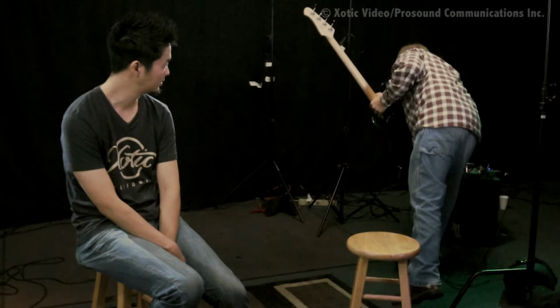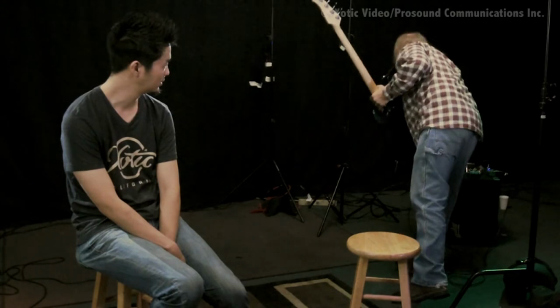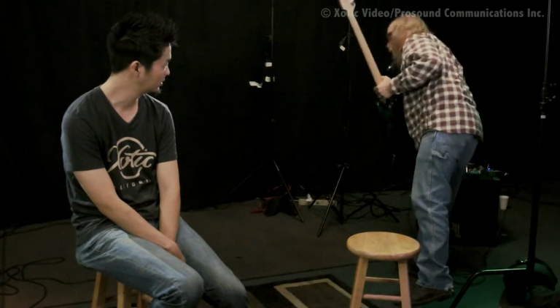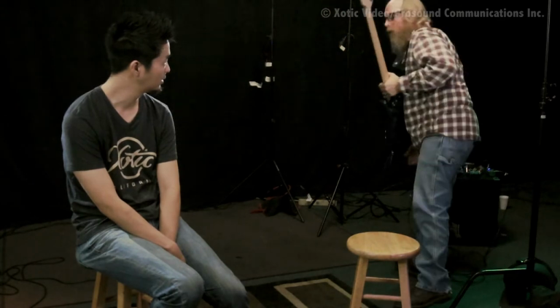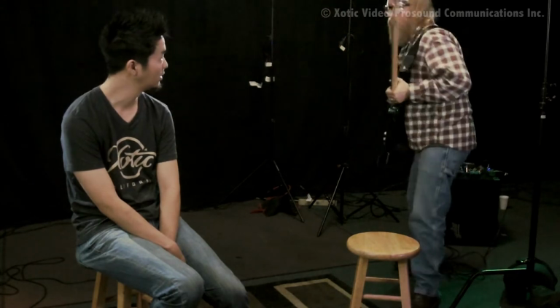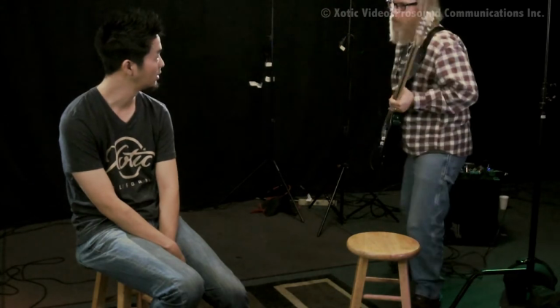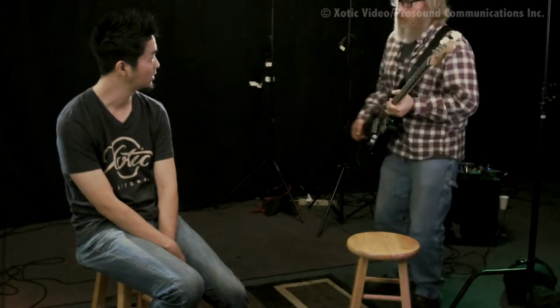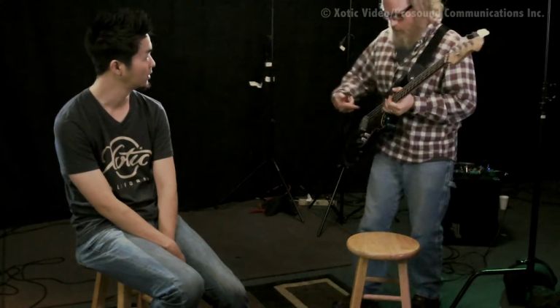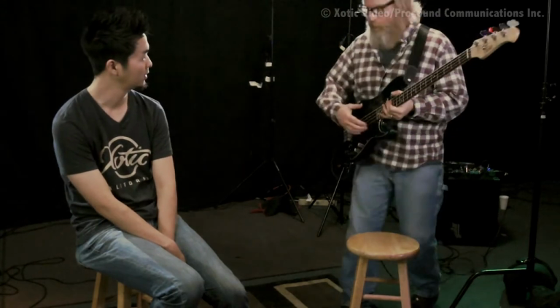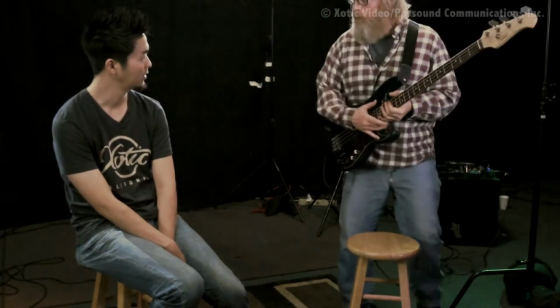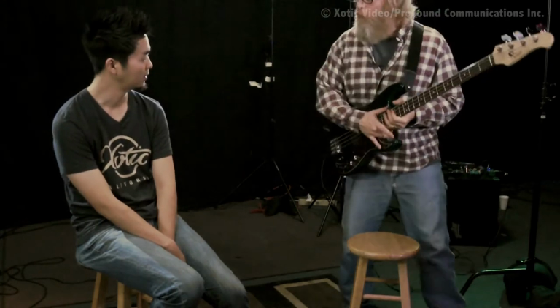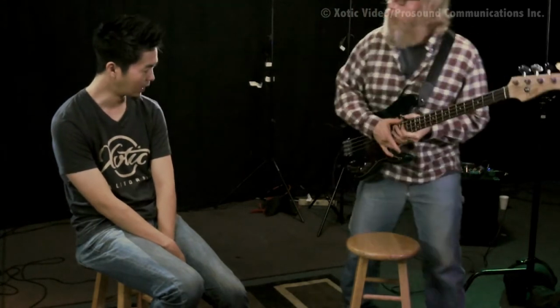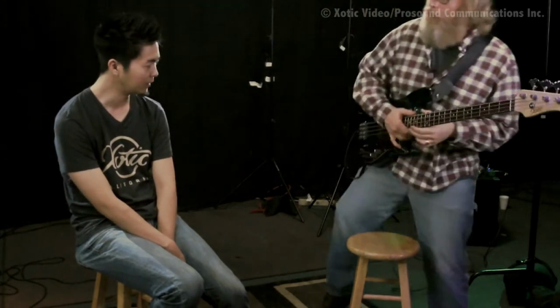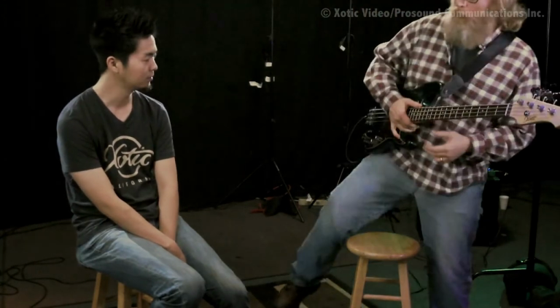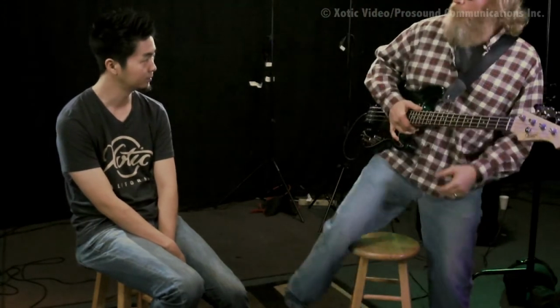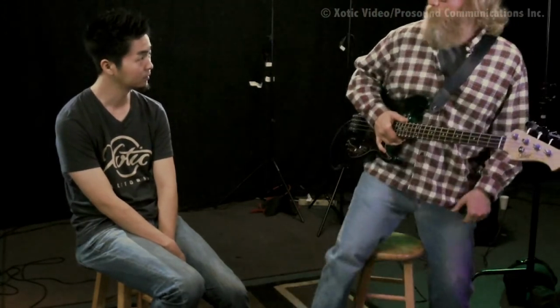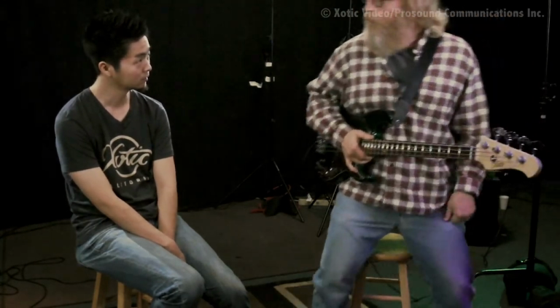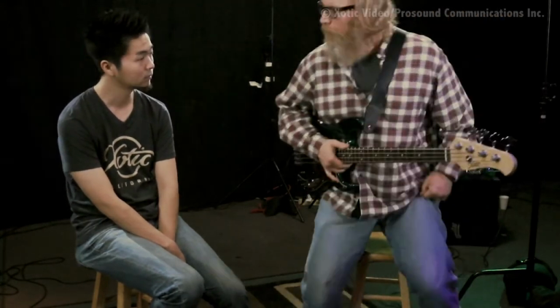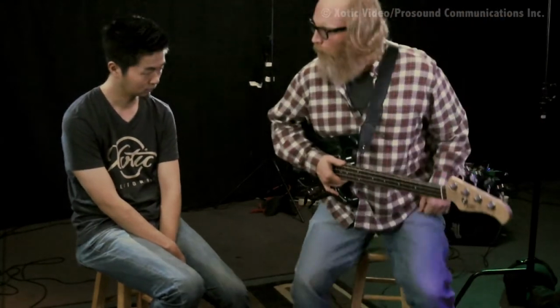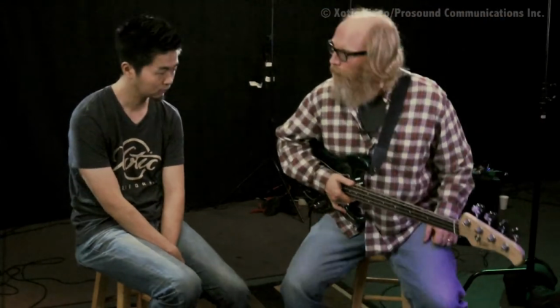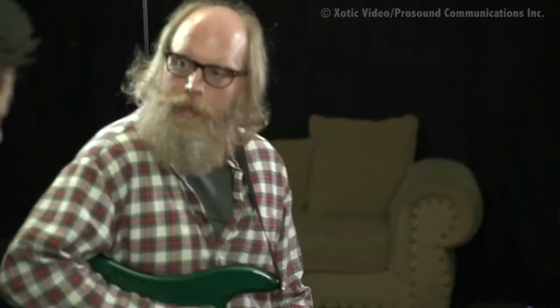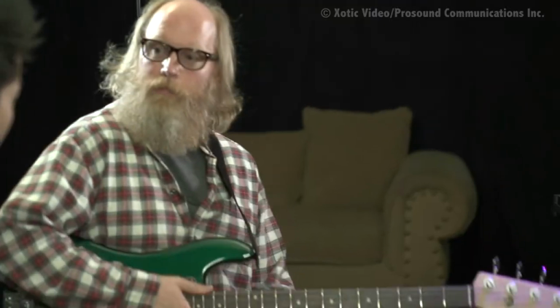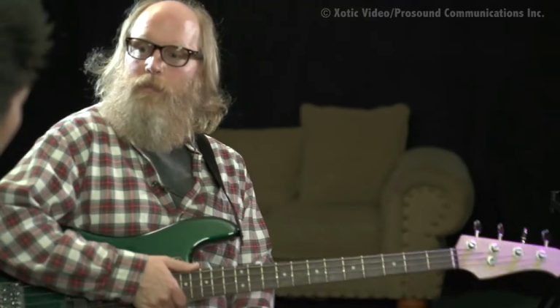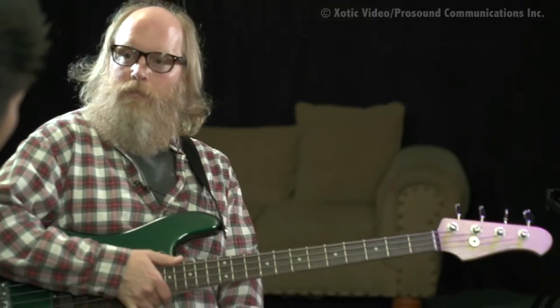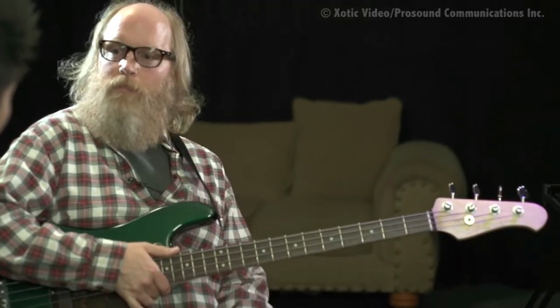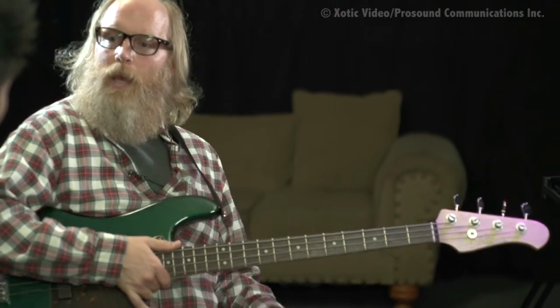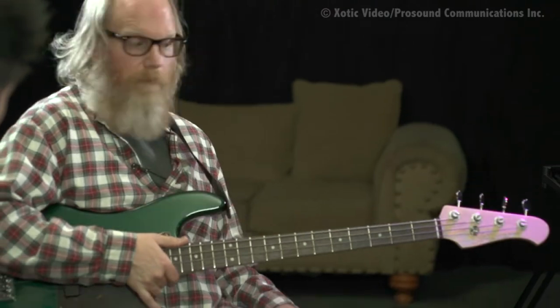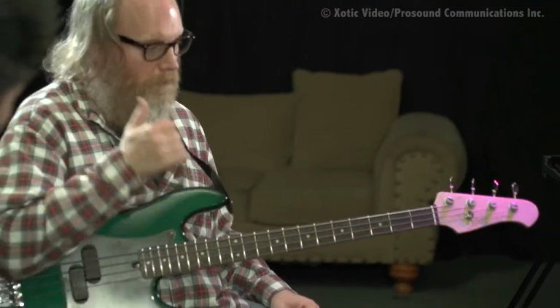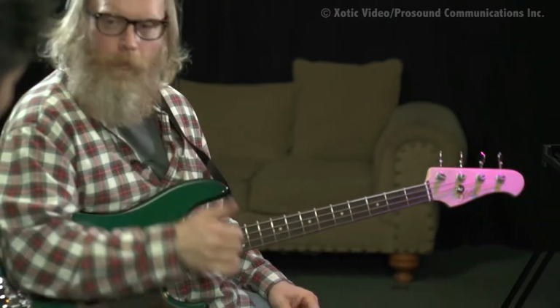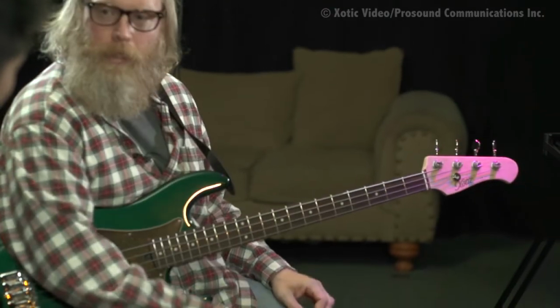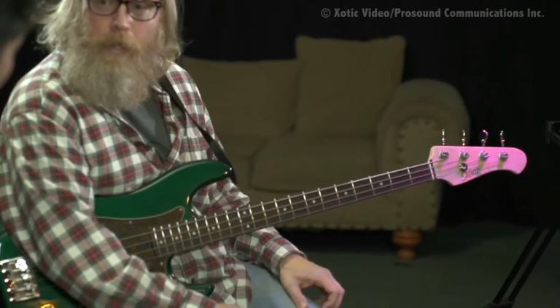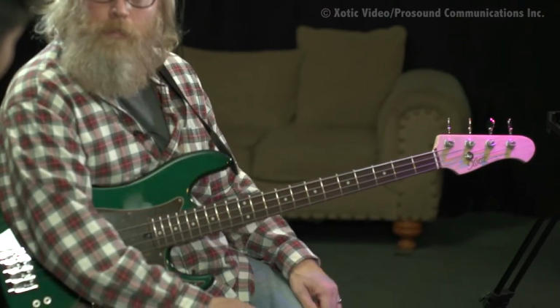I don't need the RC booster because there's a preamp in this bass, but that works great with all my passive Fenders — I was using that and really digging that too.